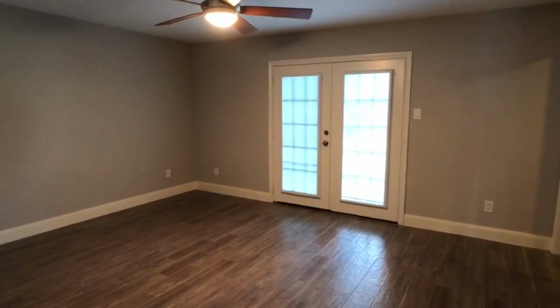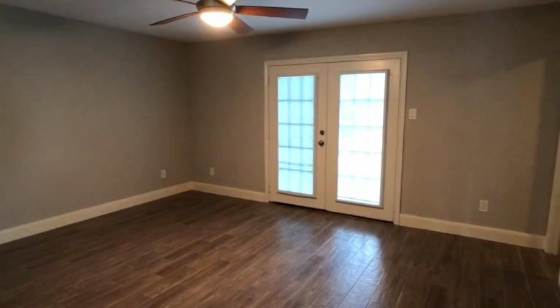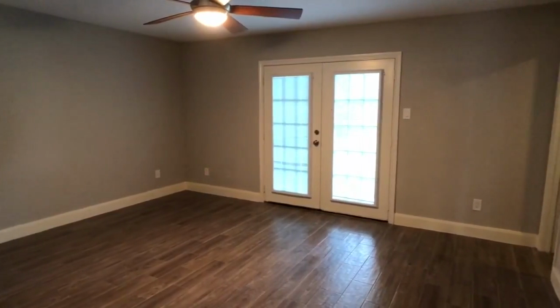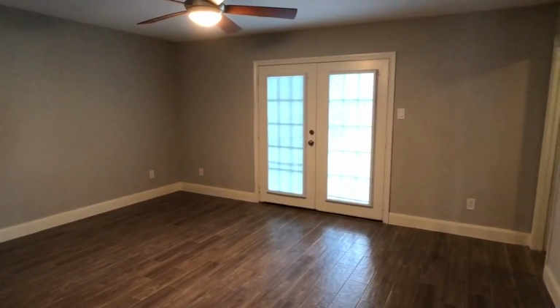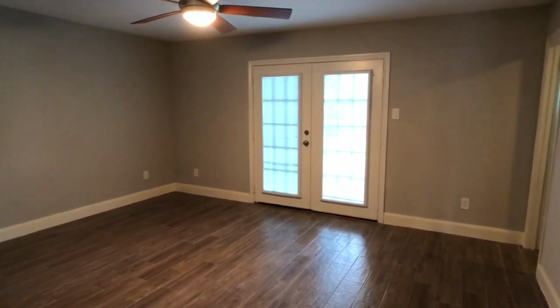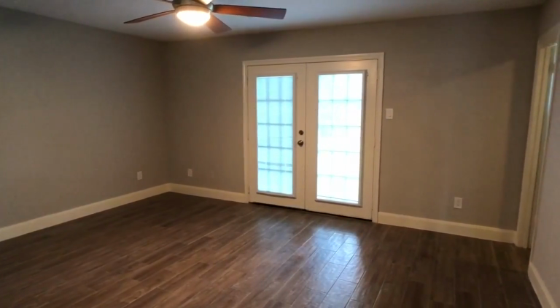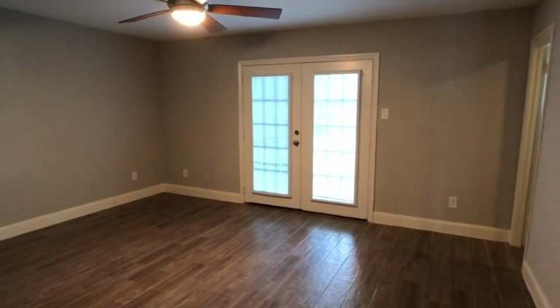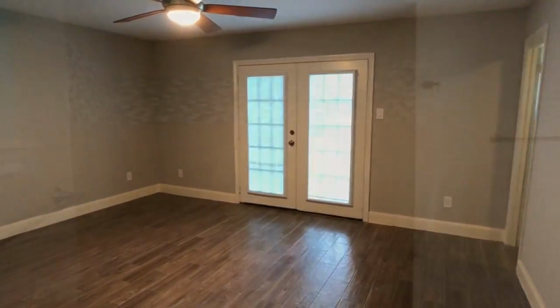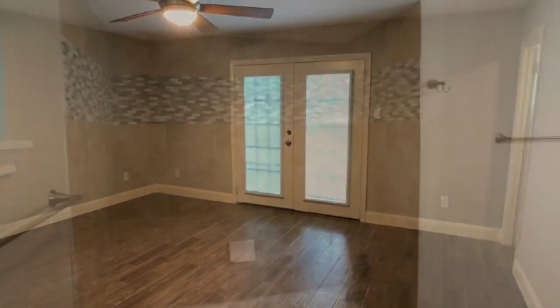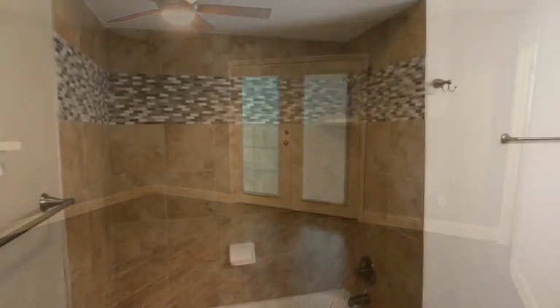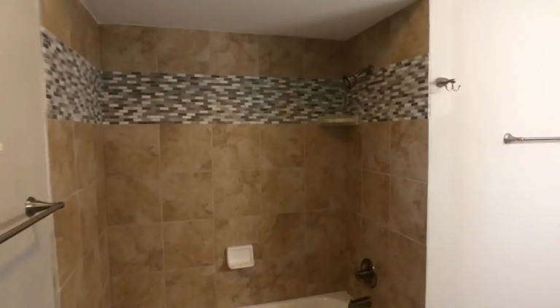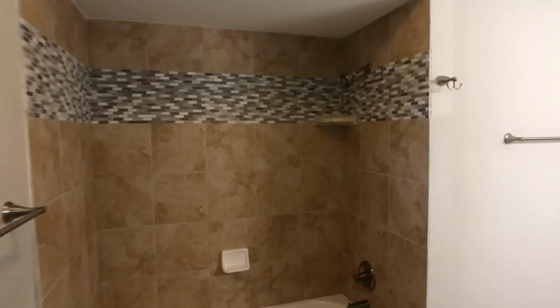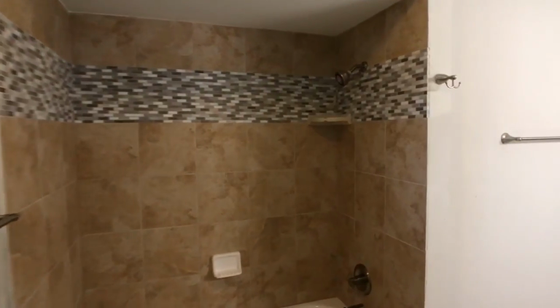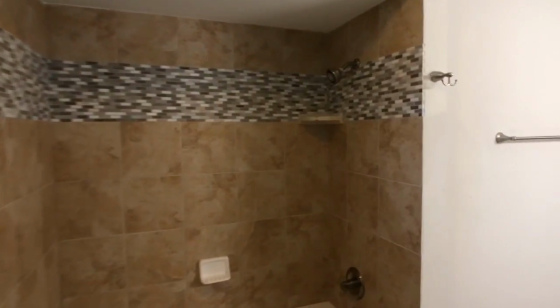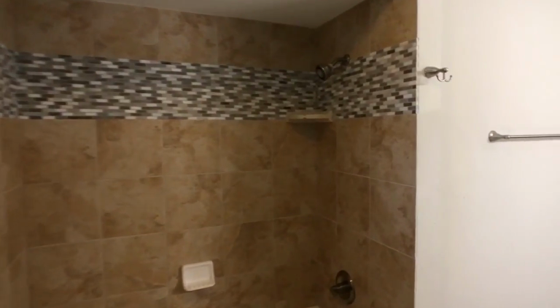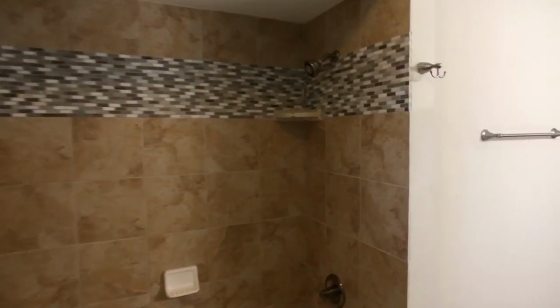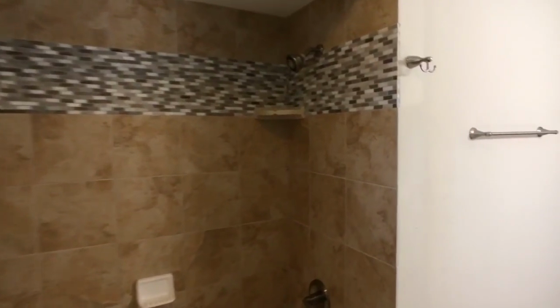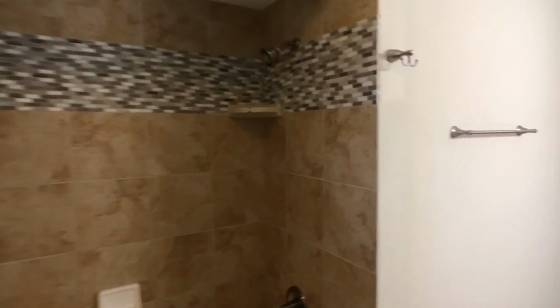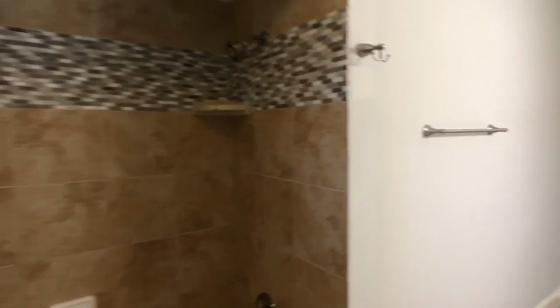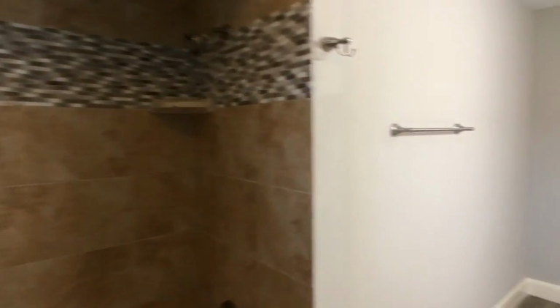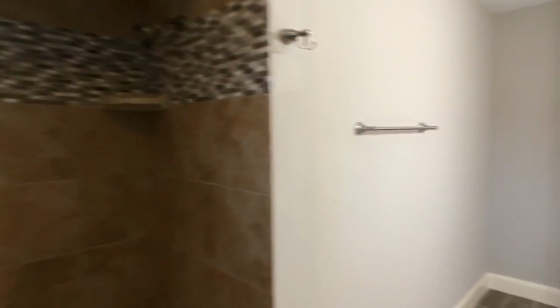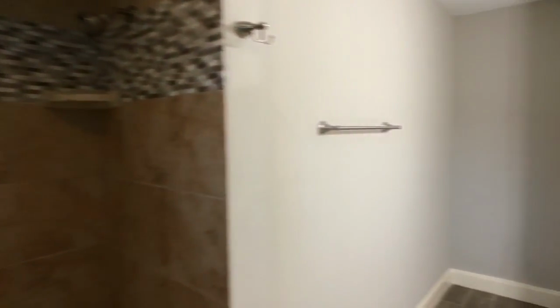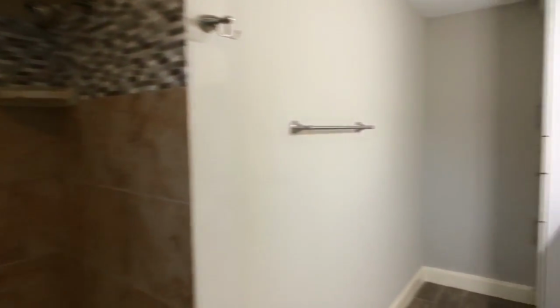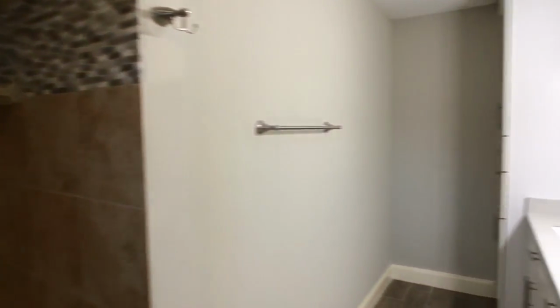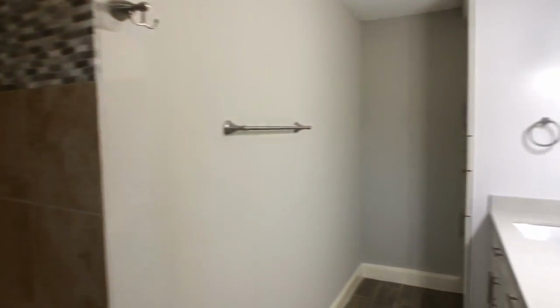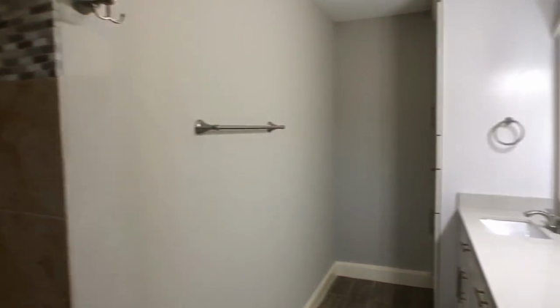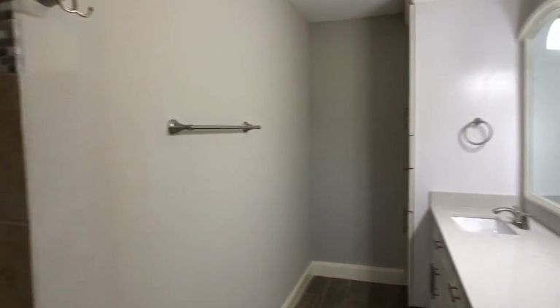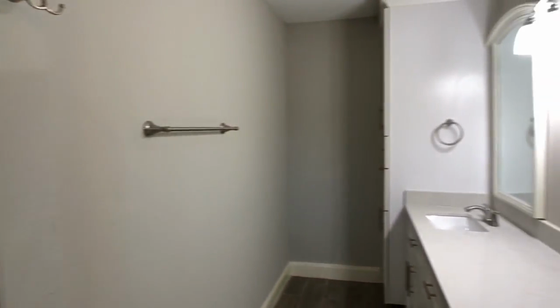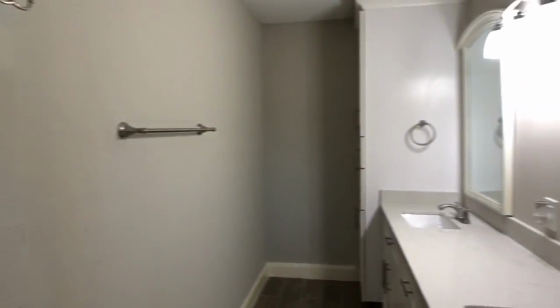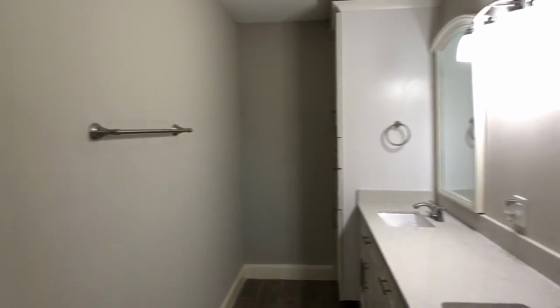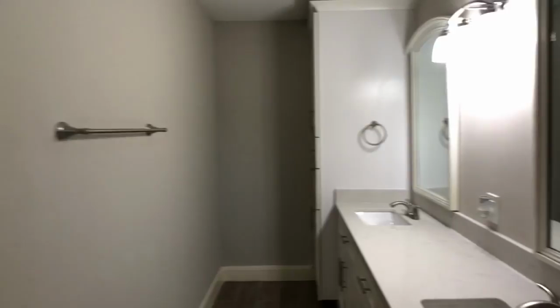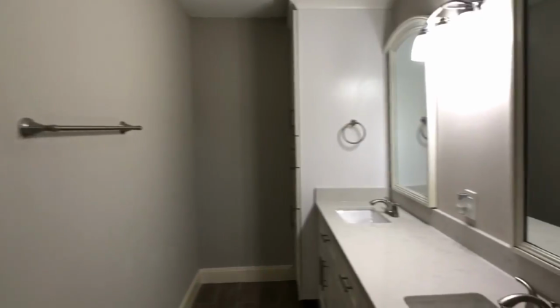Walking towards the master bath, you'll notice the extended vanity with double sinks.